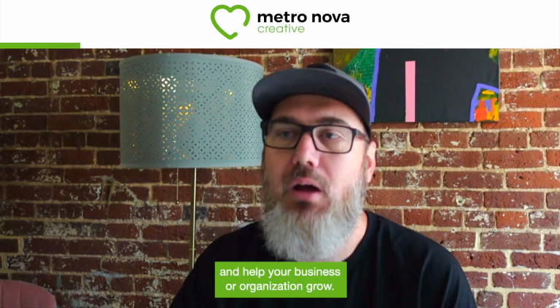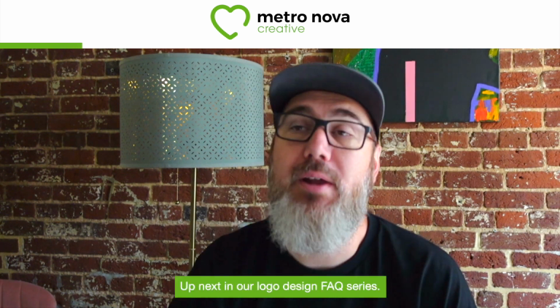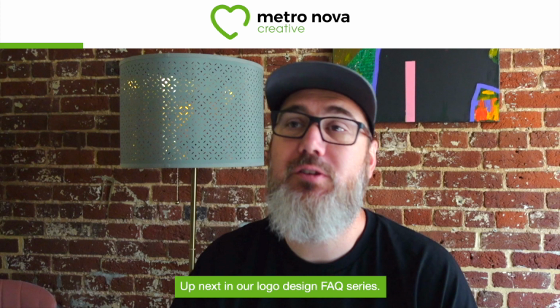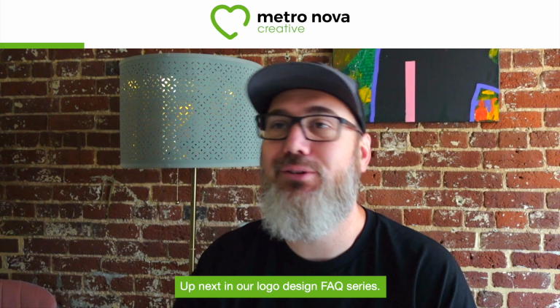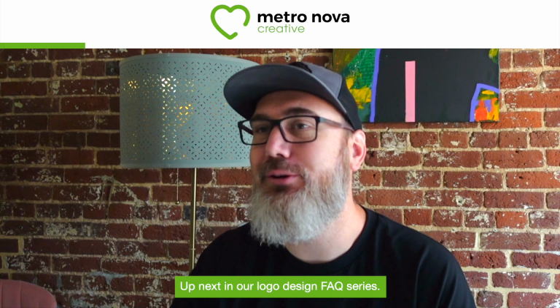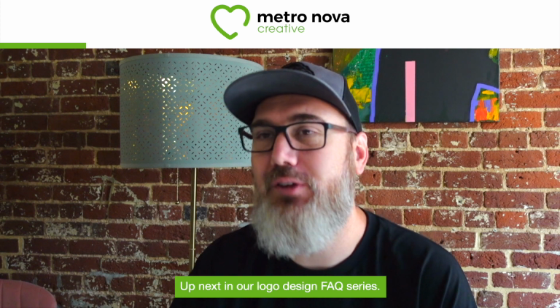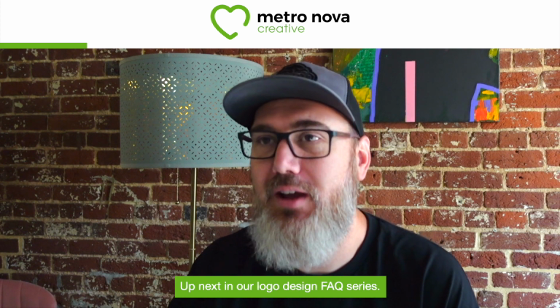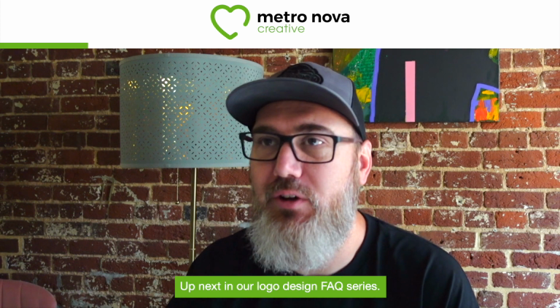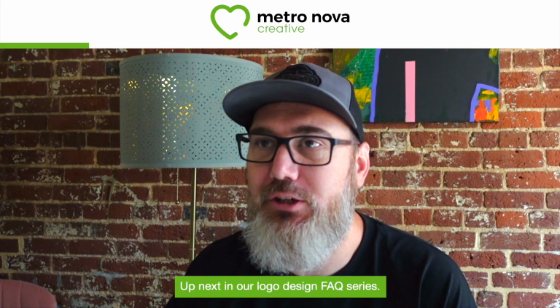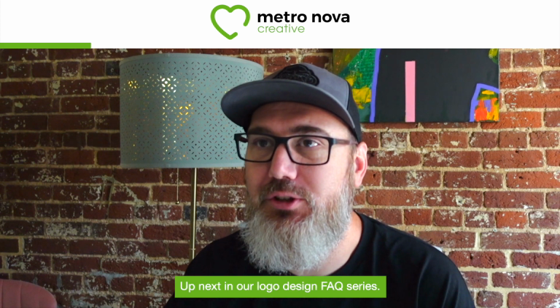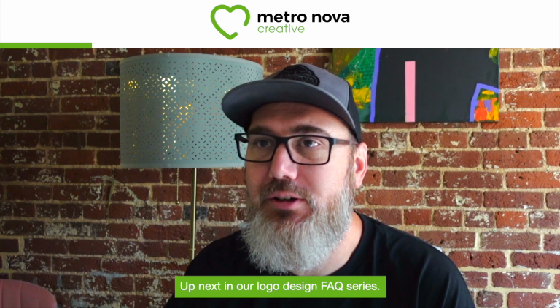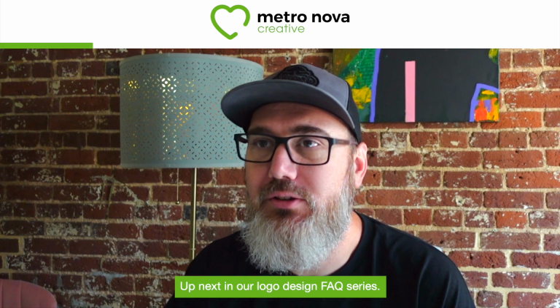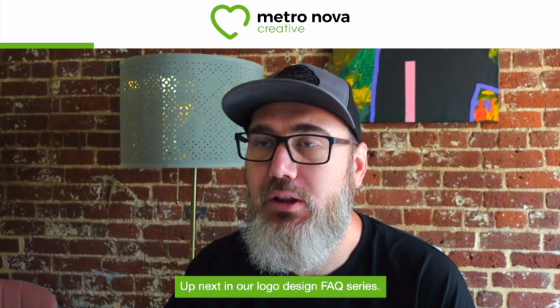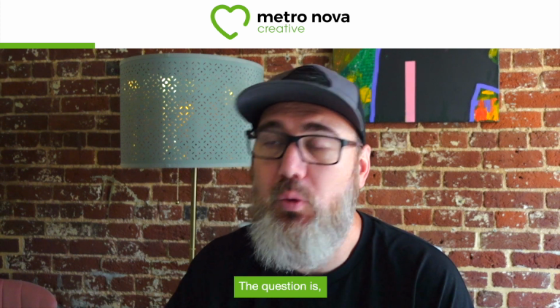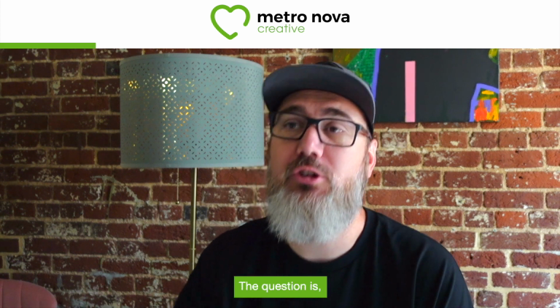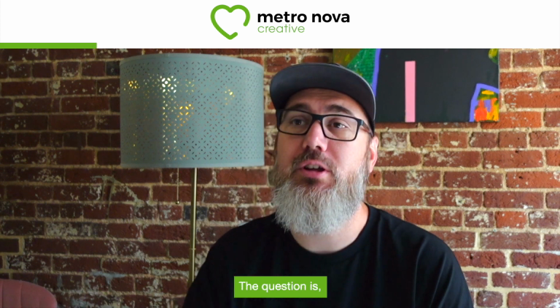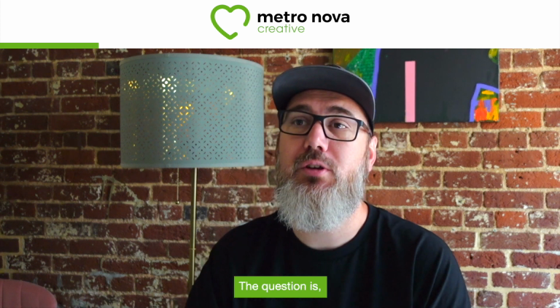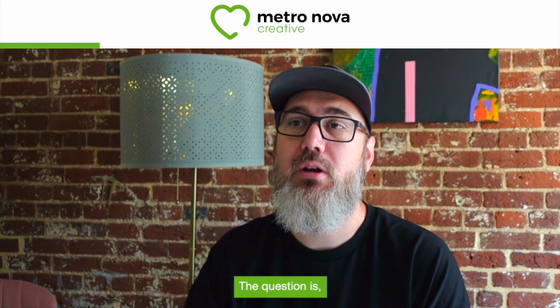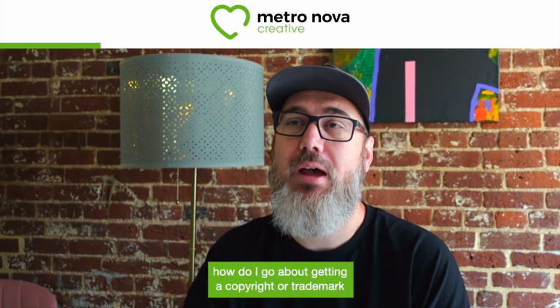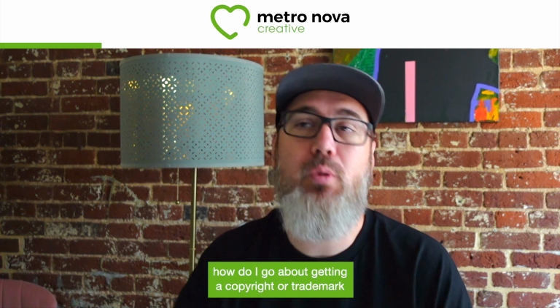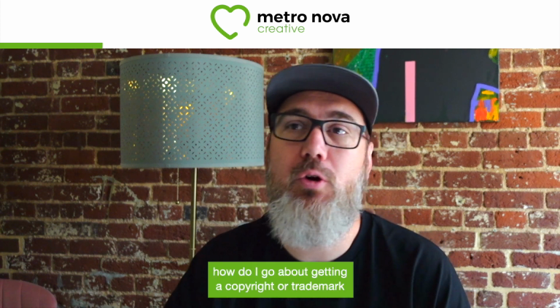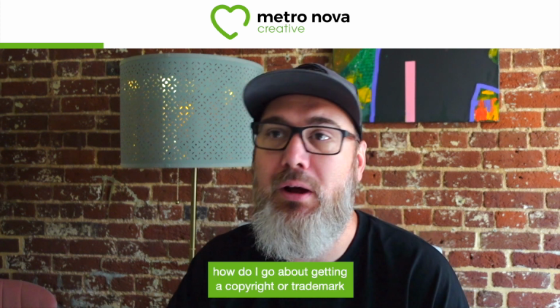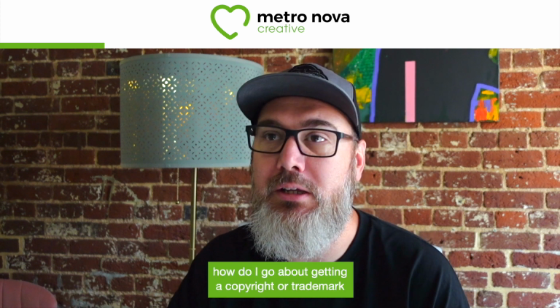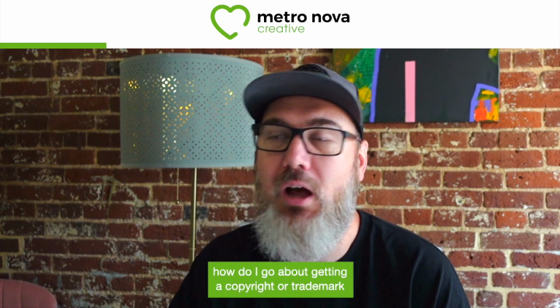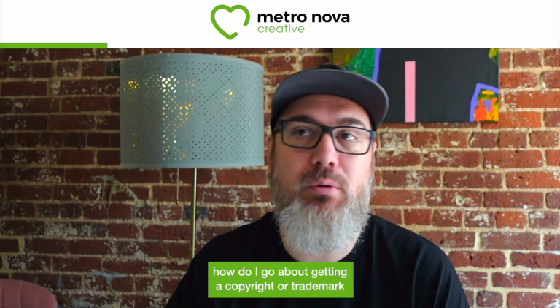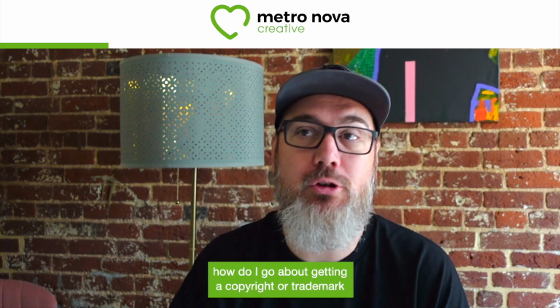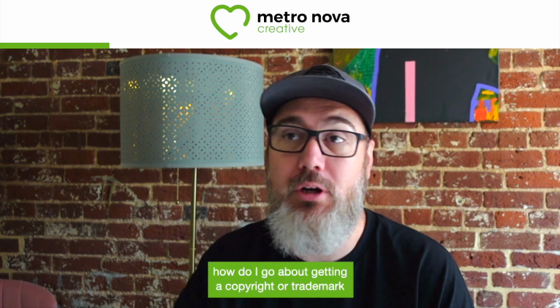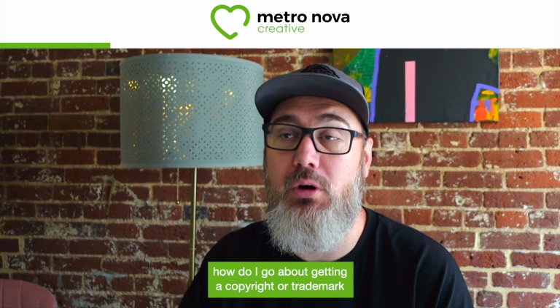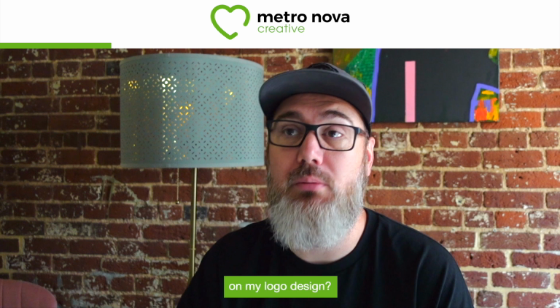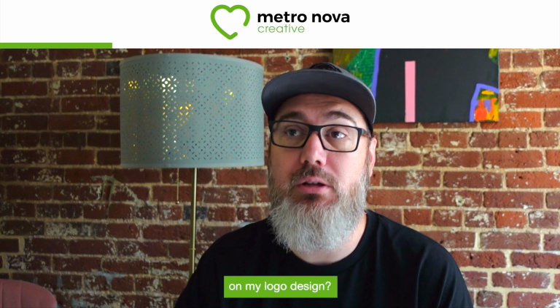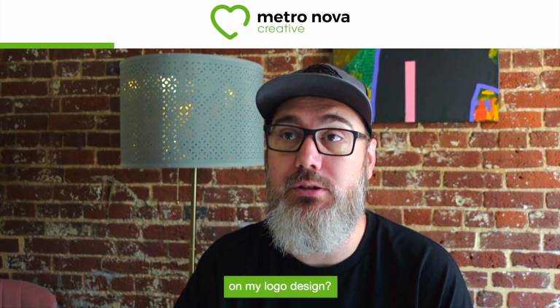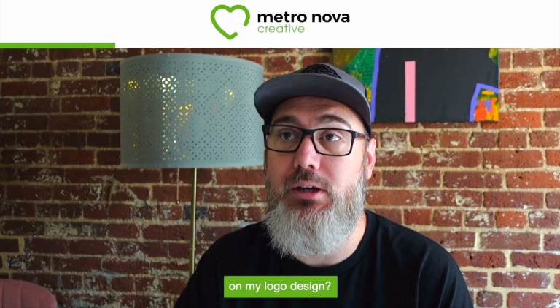Up next in our logo design FAQ series, the question is: how do I go about getting copyright or trademark on my logo design?